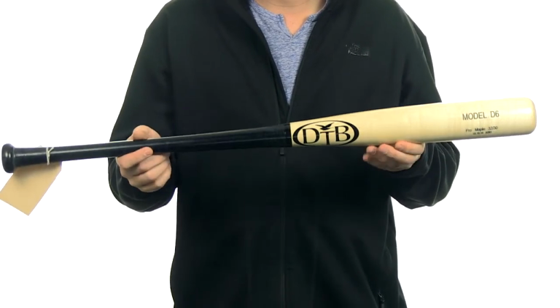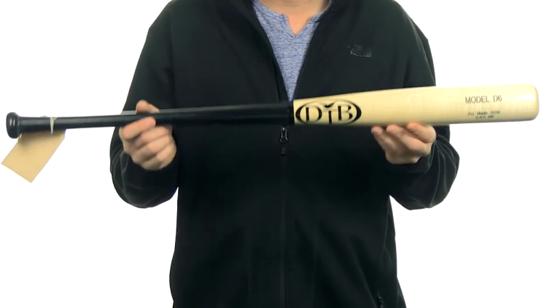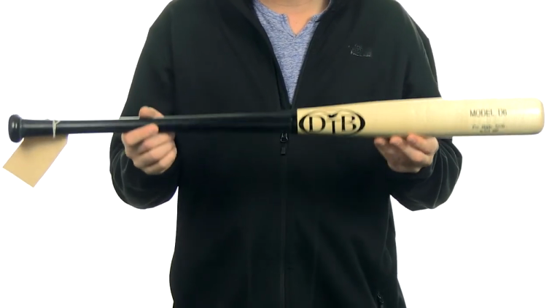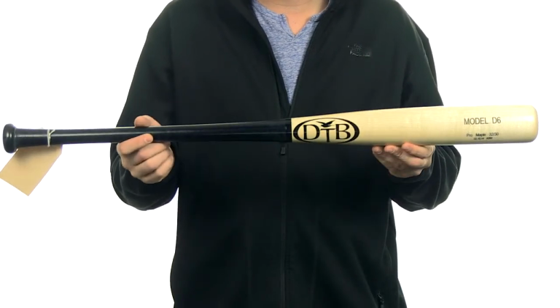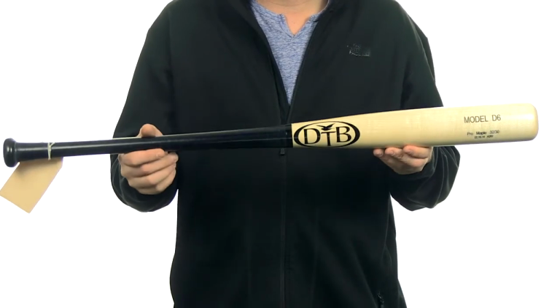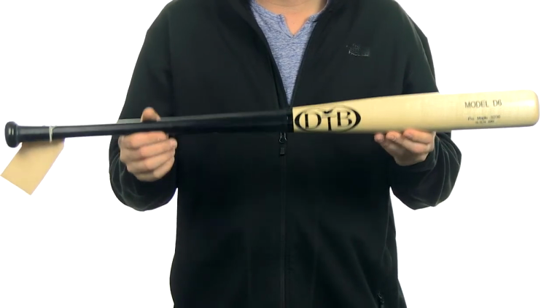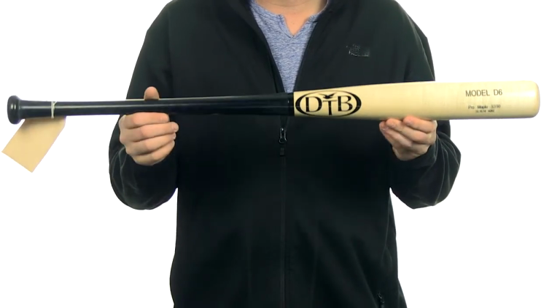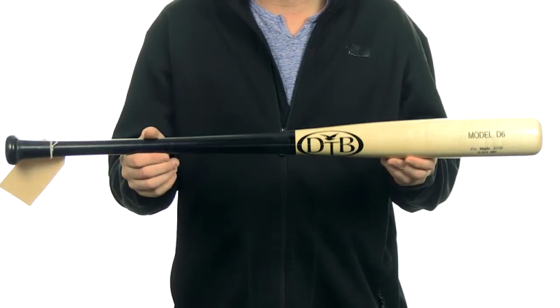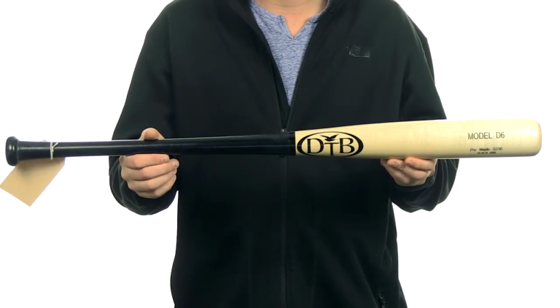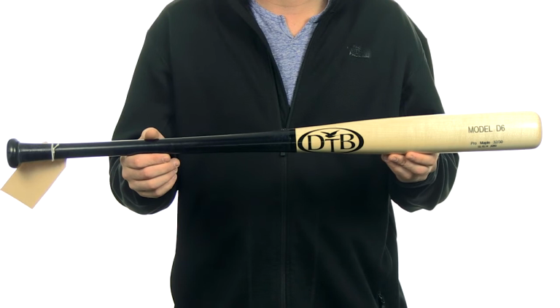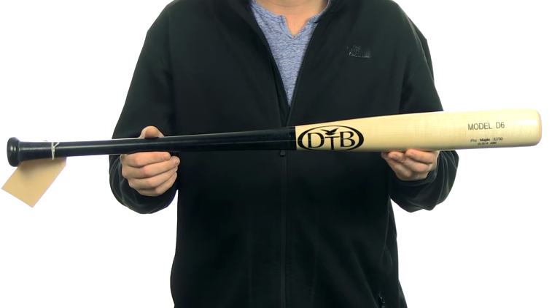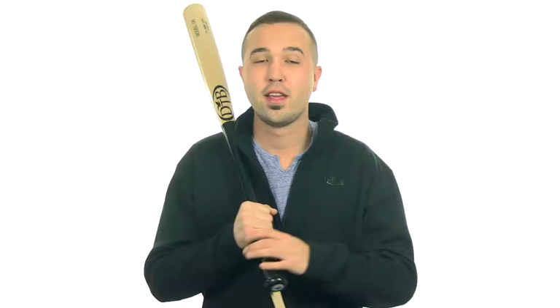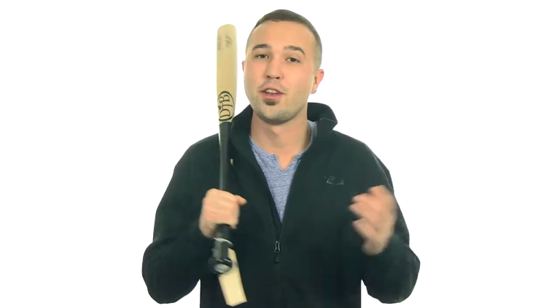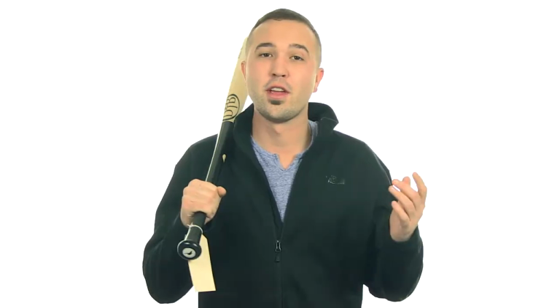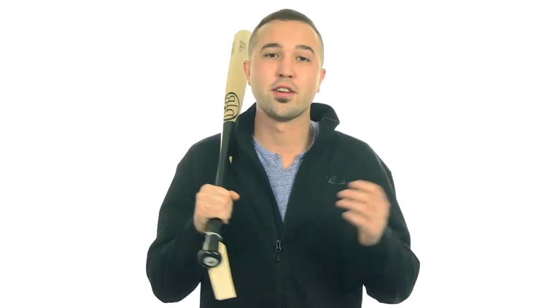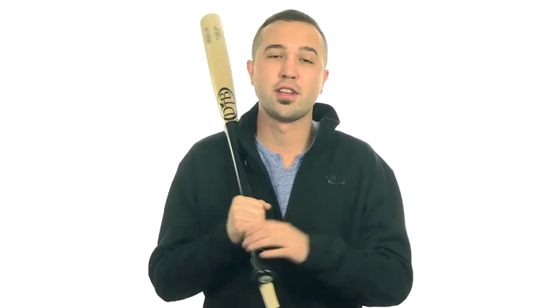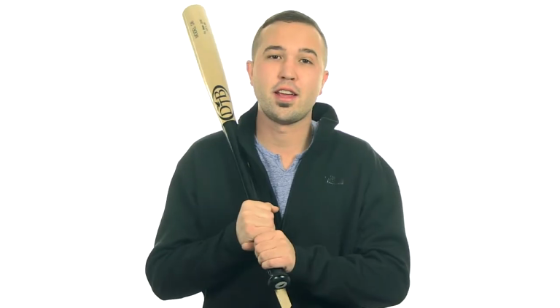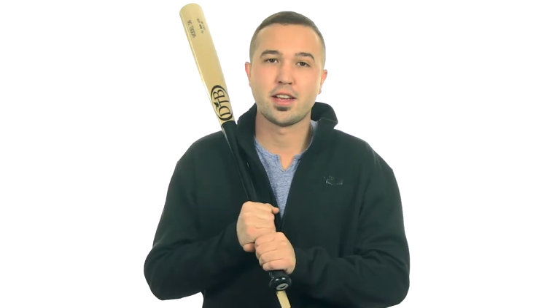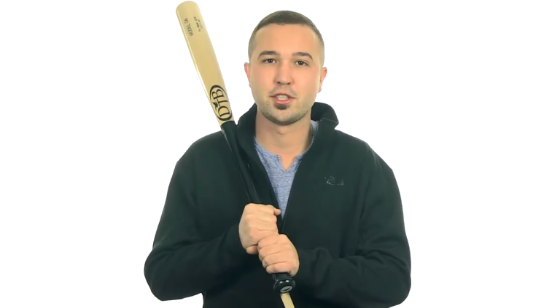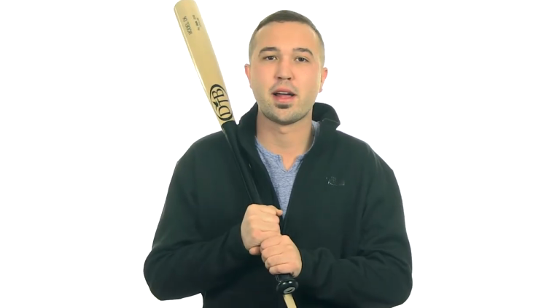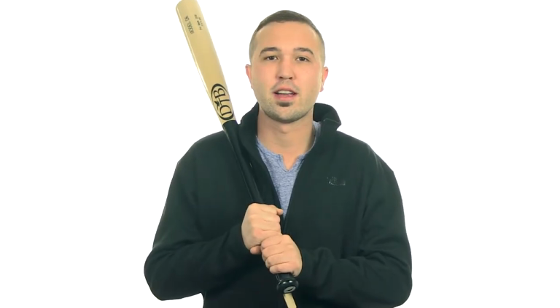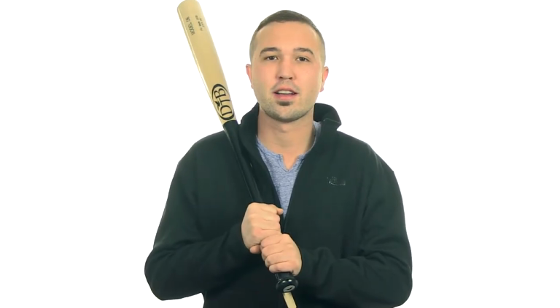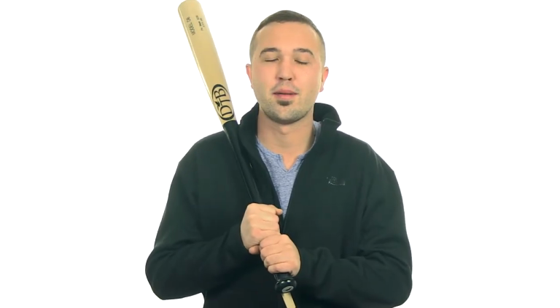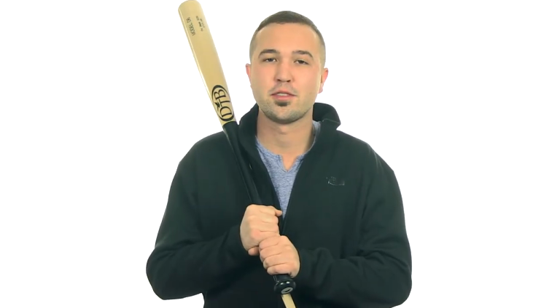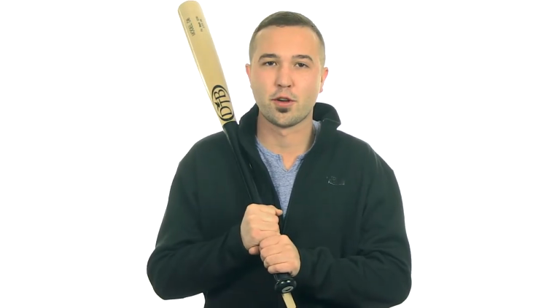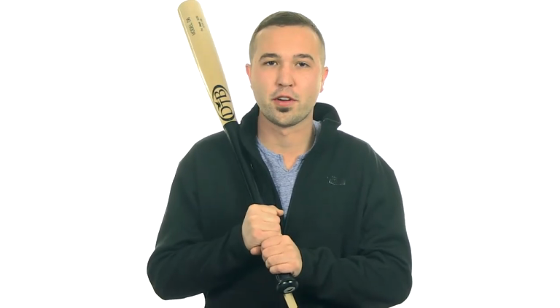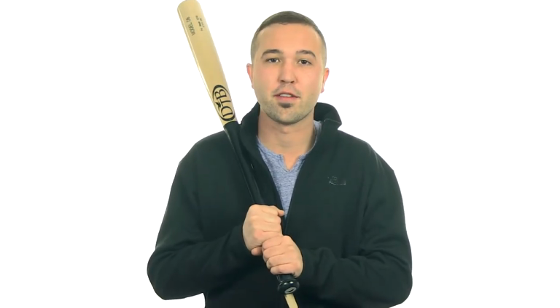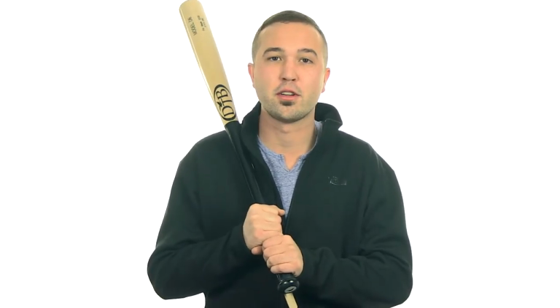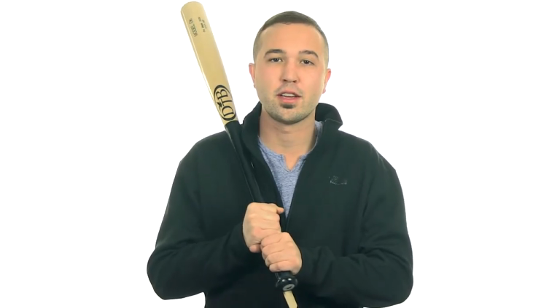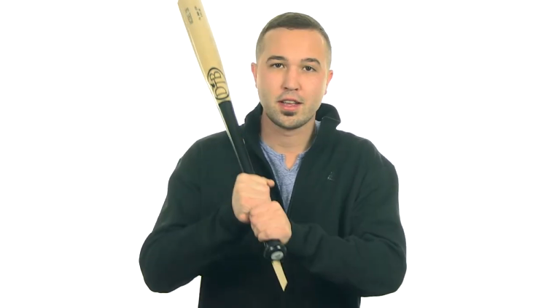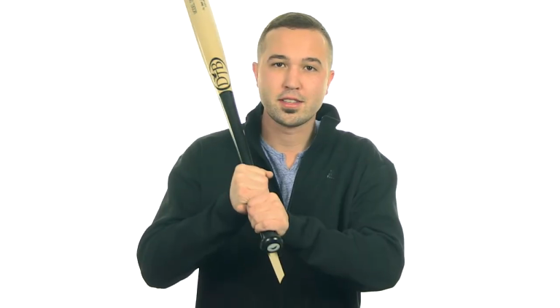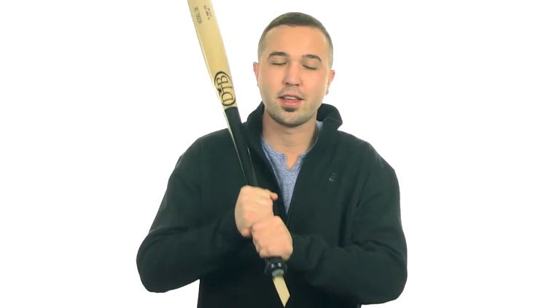This bat also comes with free shipping. You can get yours today at JustBats.com. Just don't forget, from click to hit.